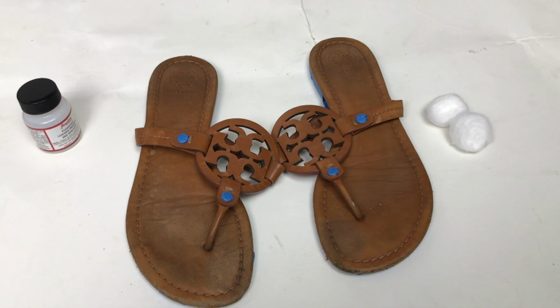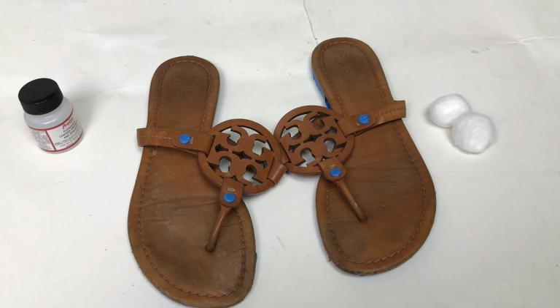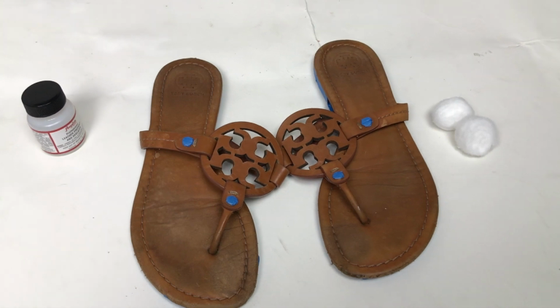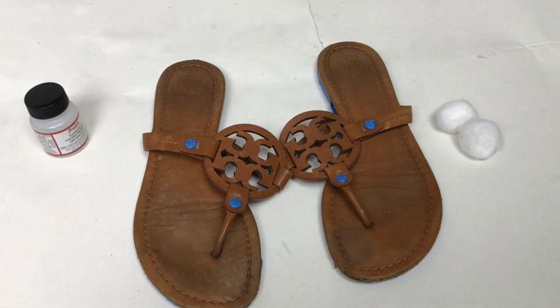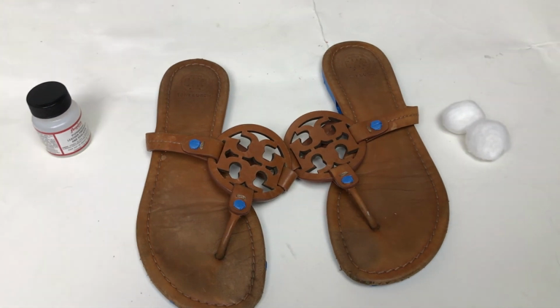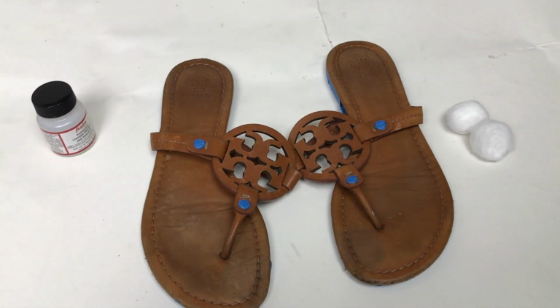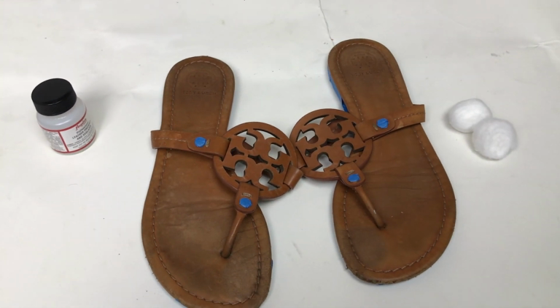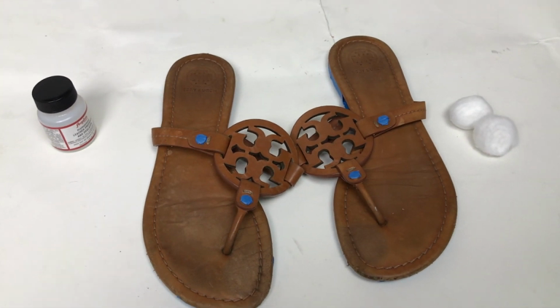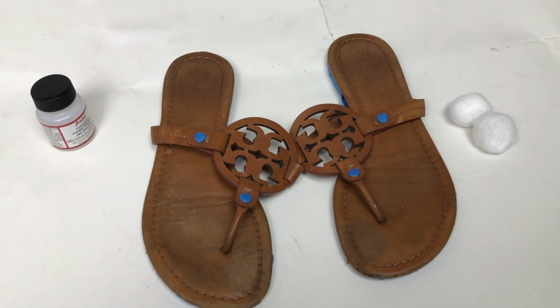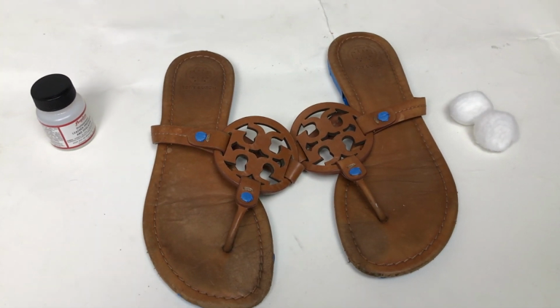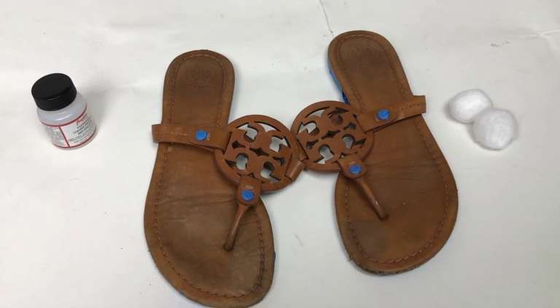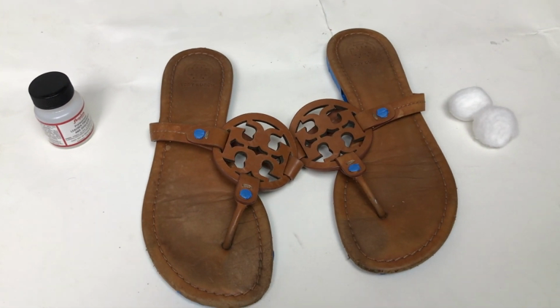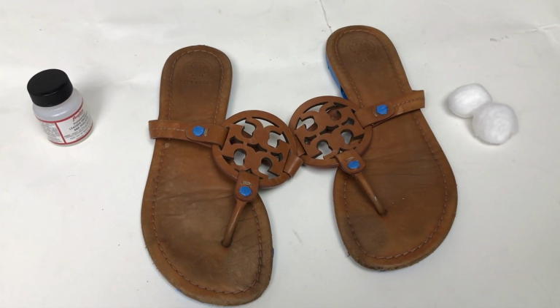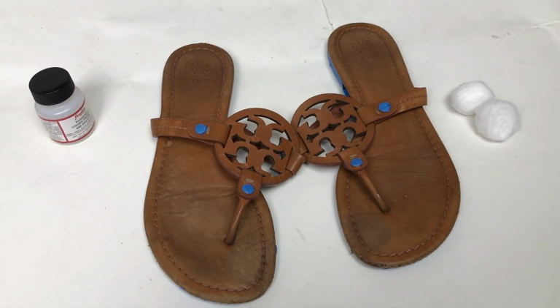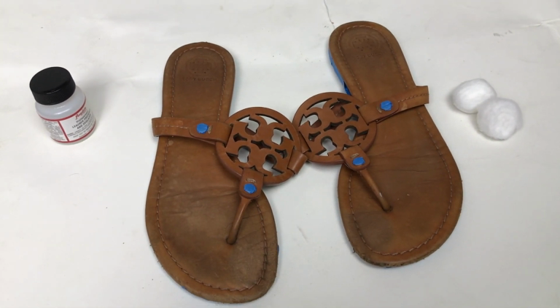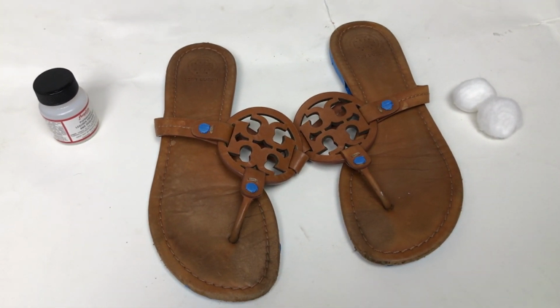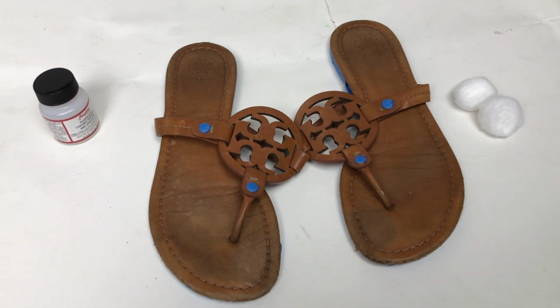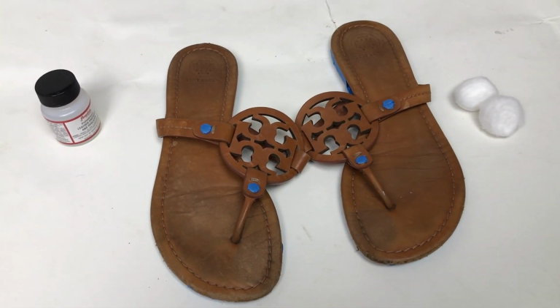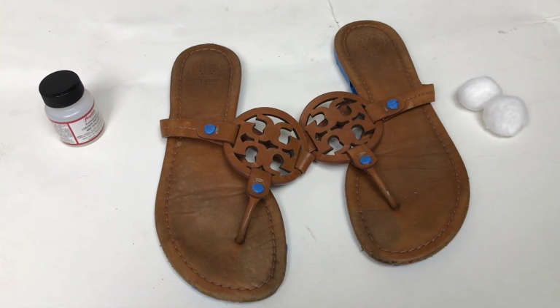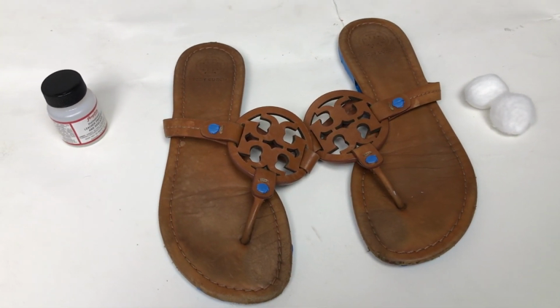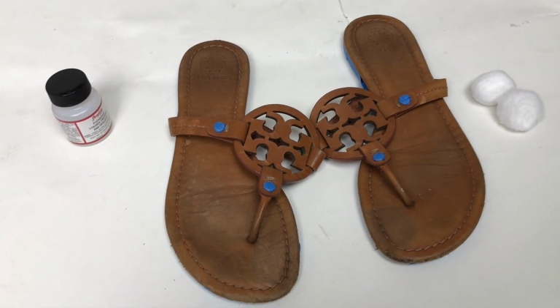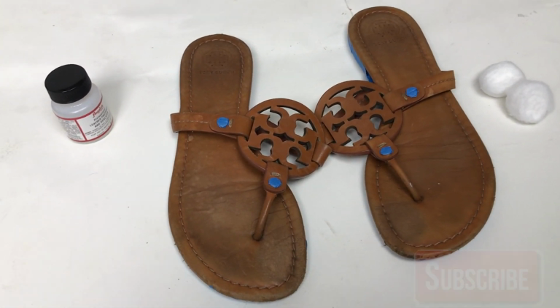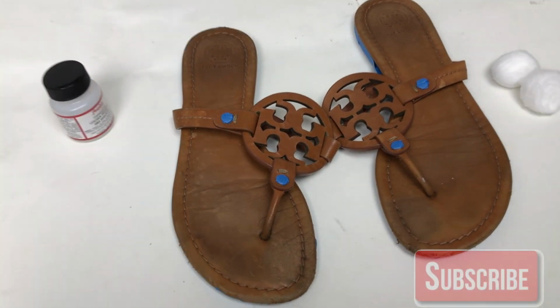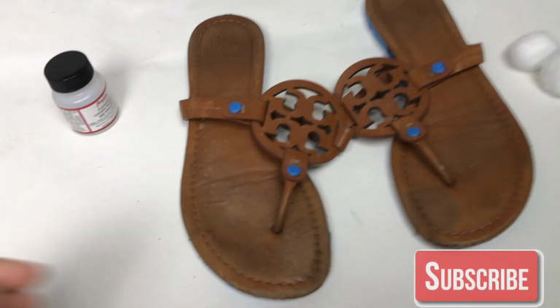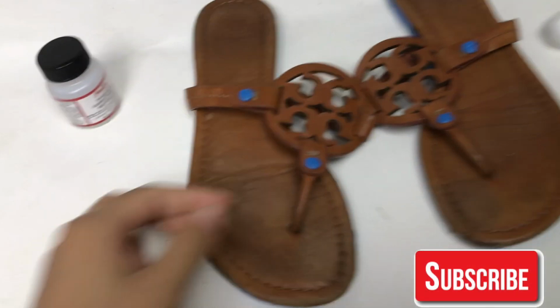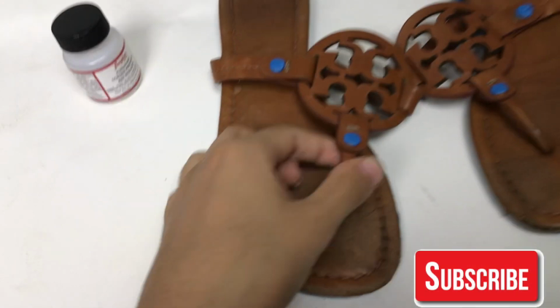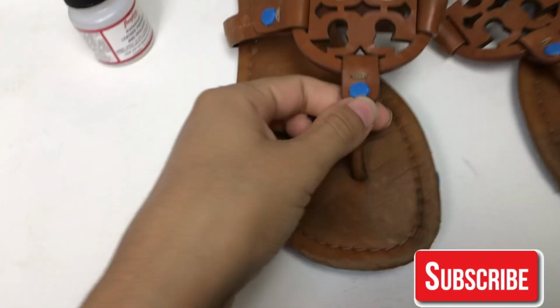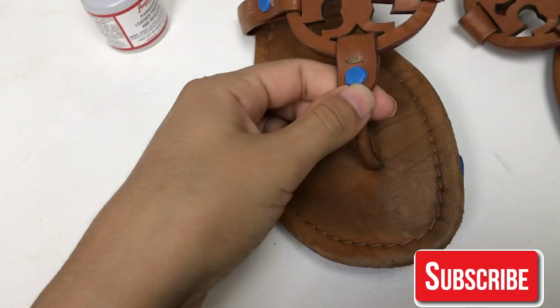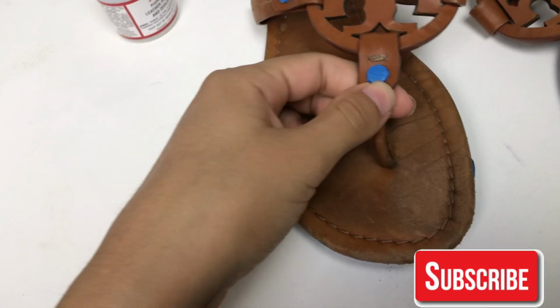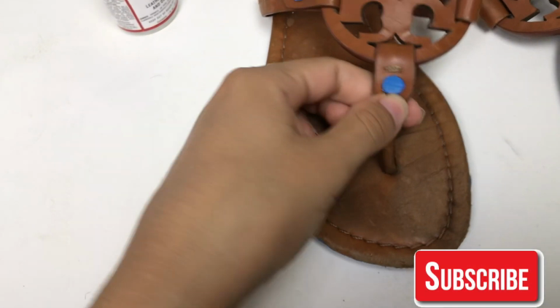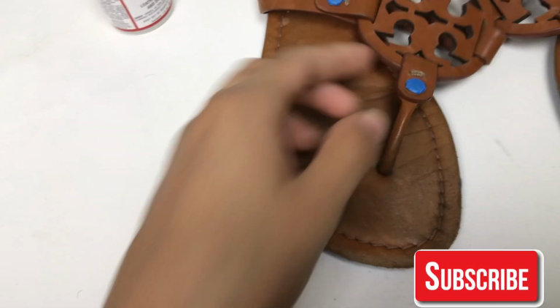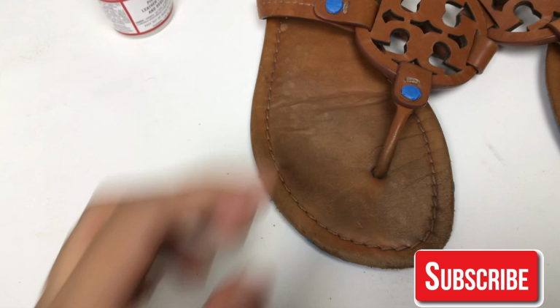Hey guys, I hope you guys are all doing great today. Today I'm going to be painting these Chori sandals because they look pretty beat up.